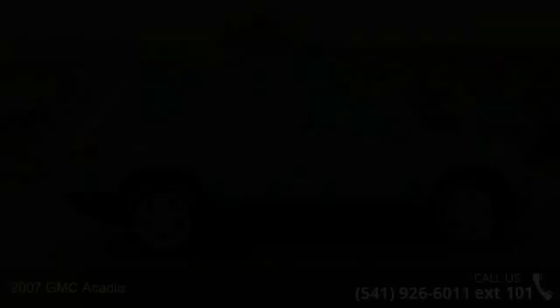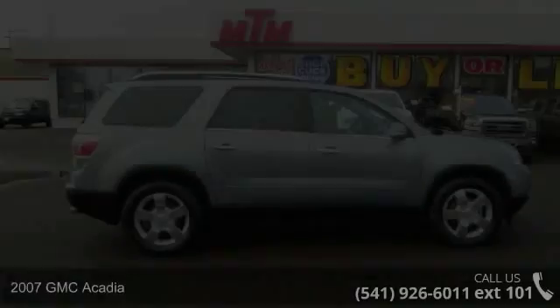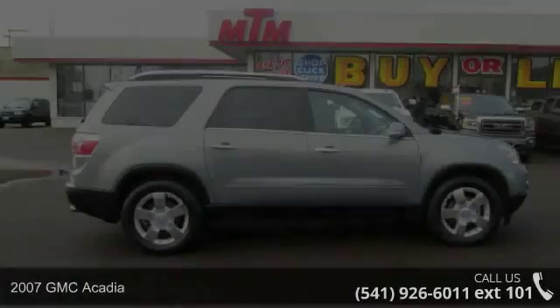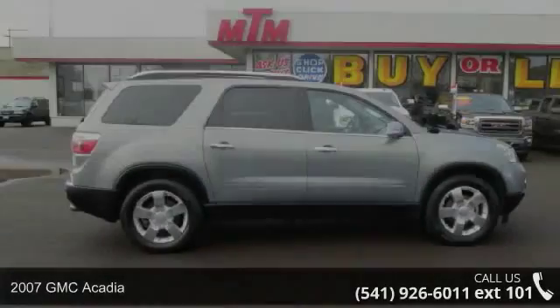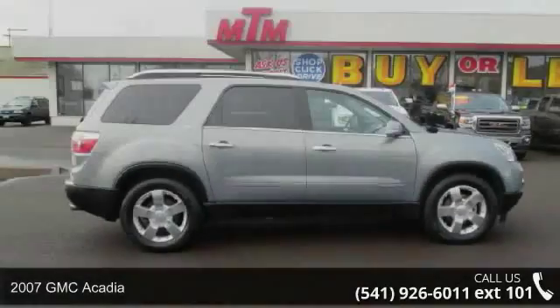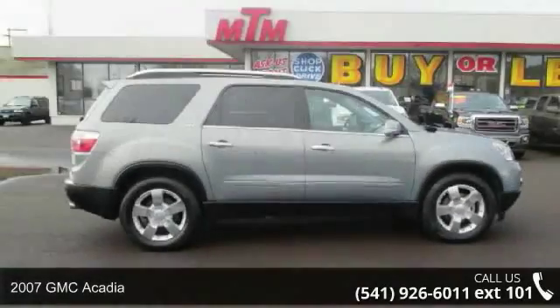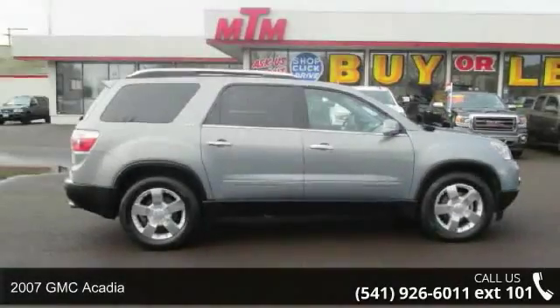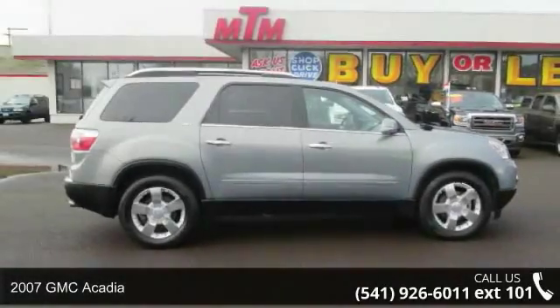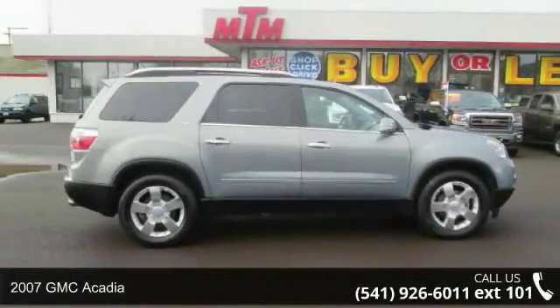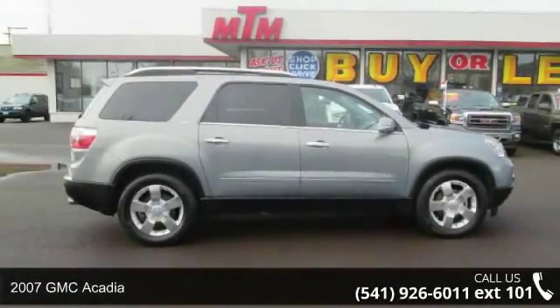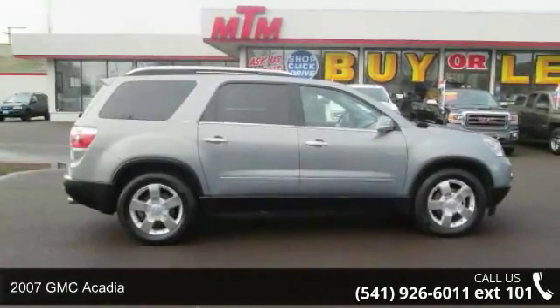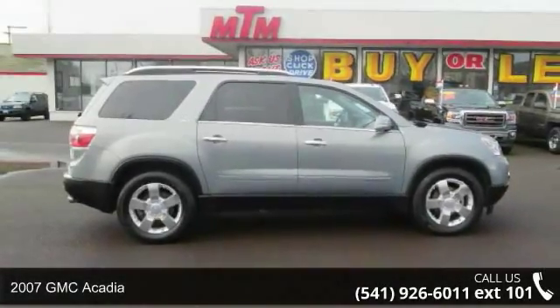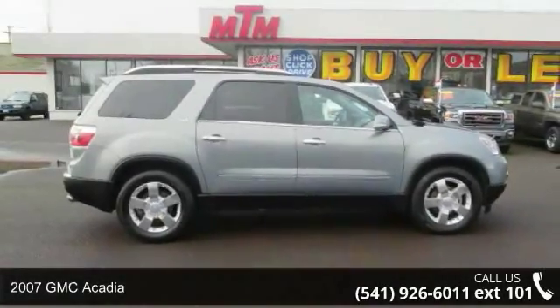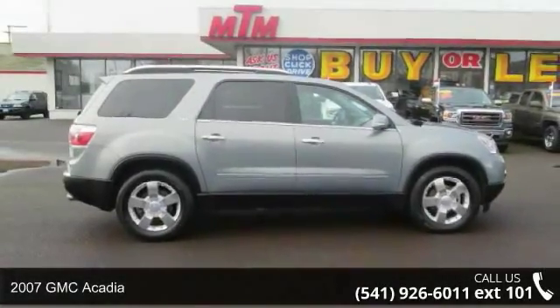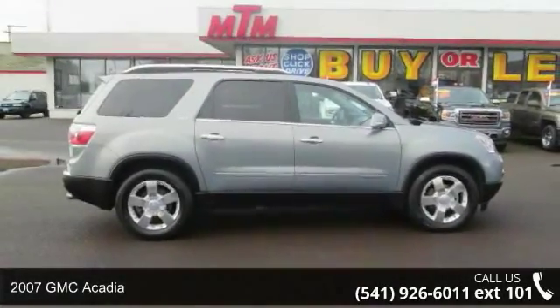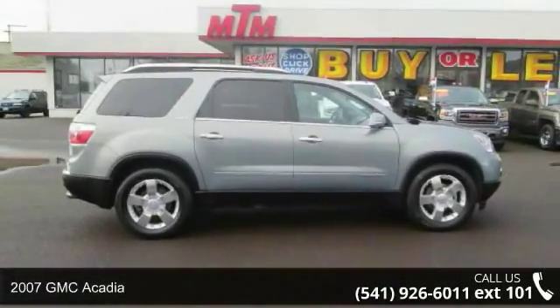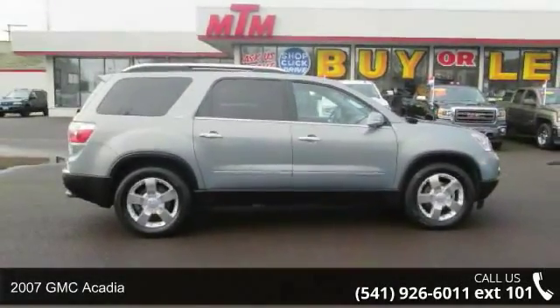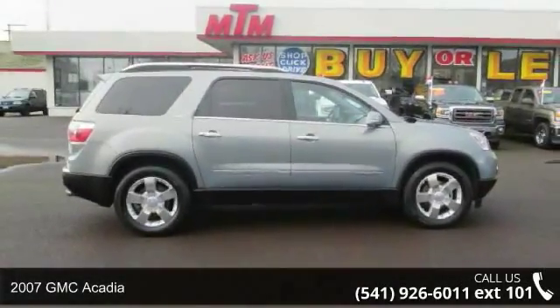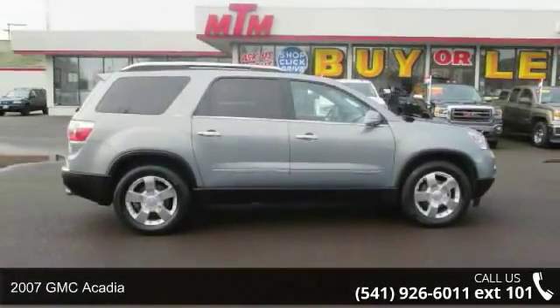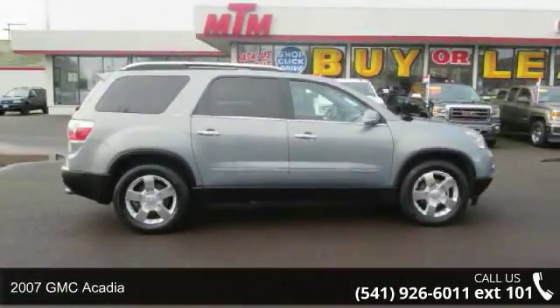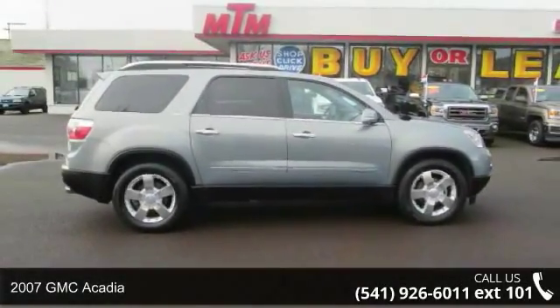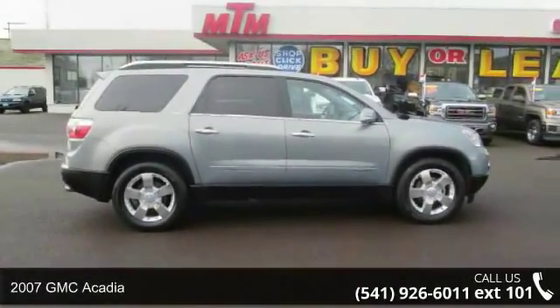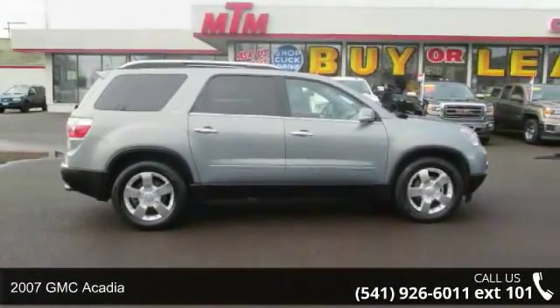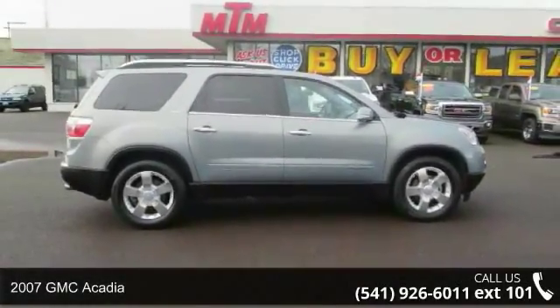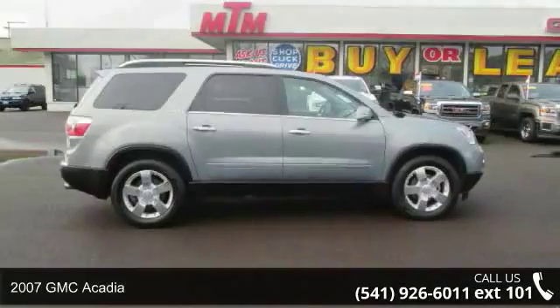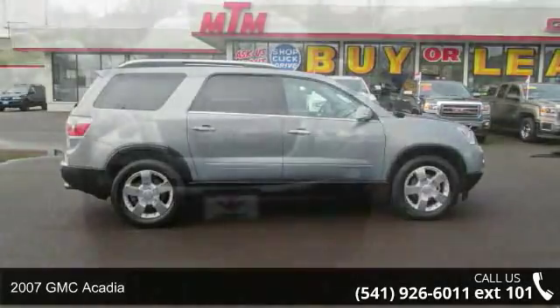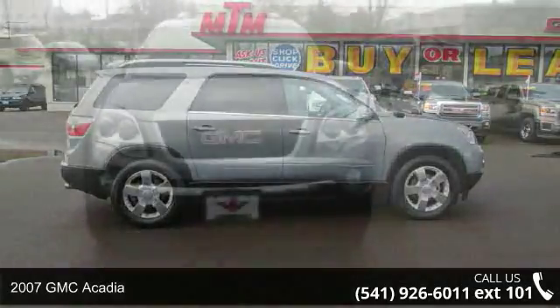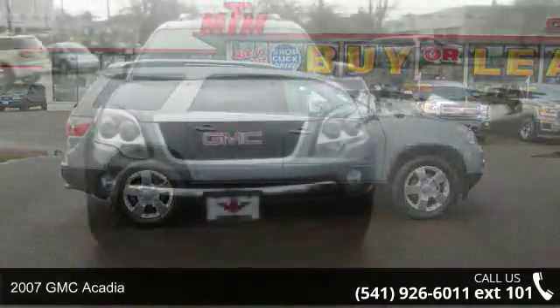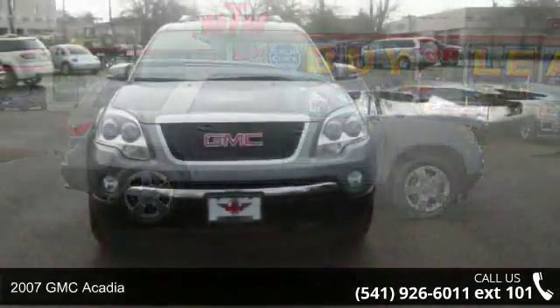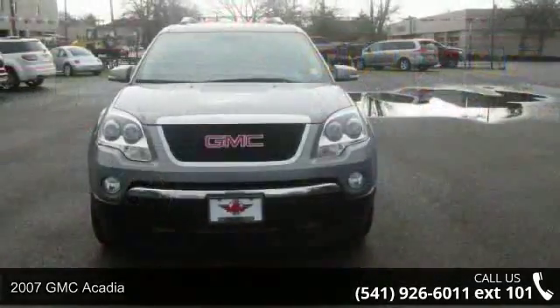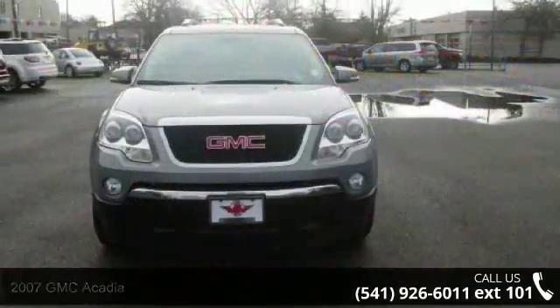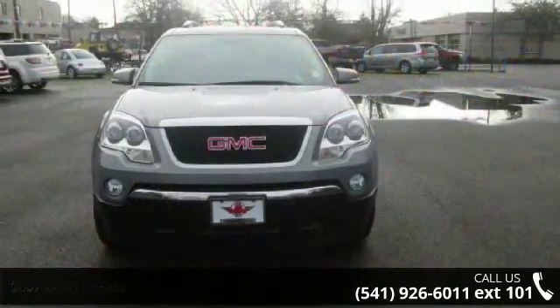Imagine yourself in this 2007 GMC Acadia. This may be the set of wheels you've been looking for.